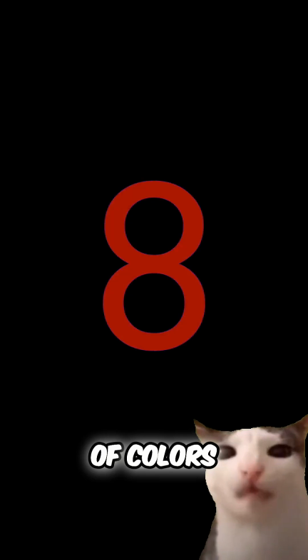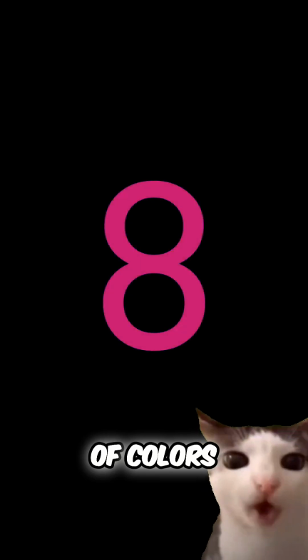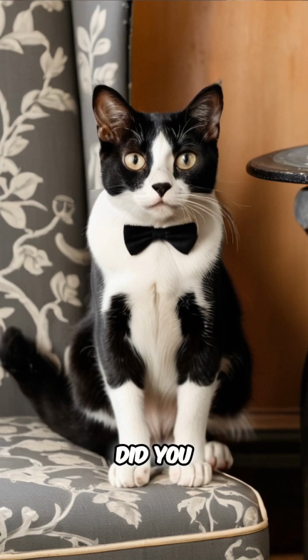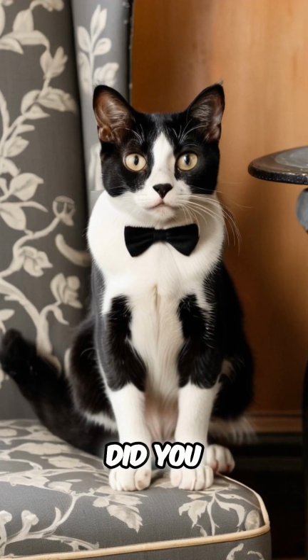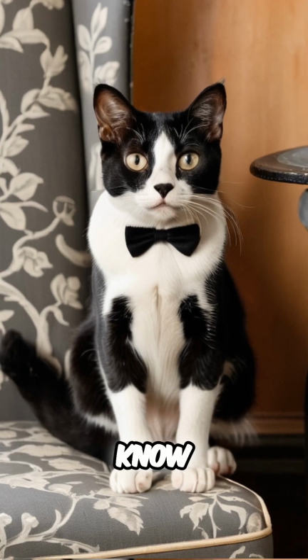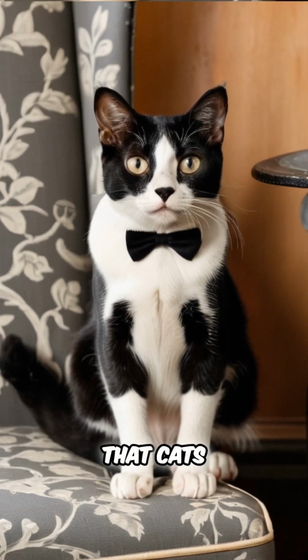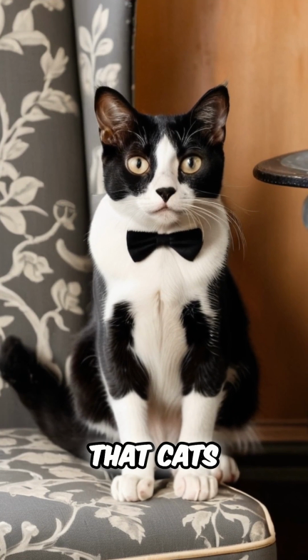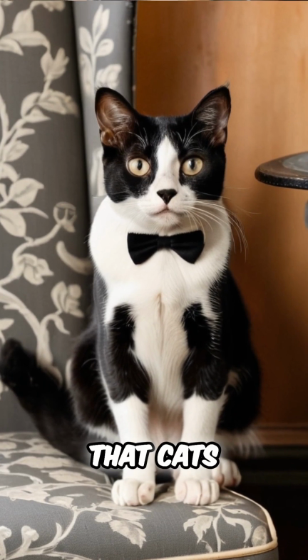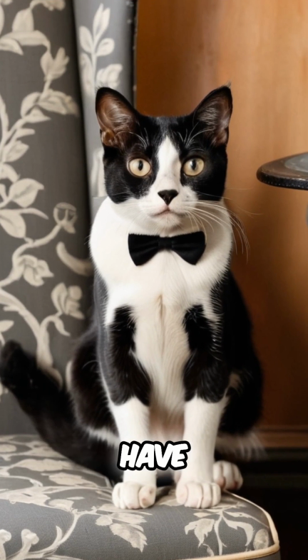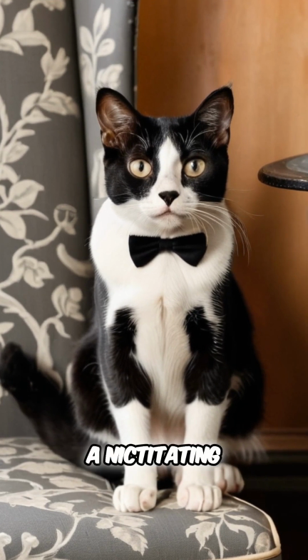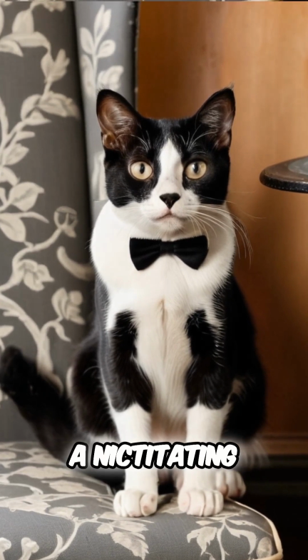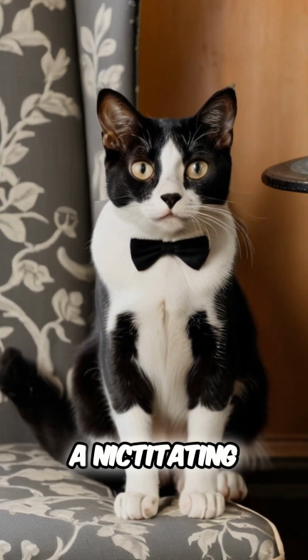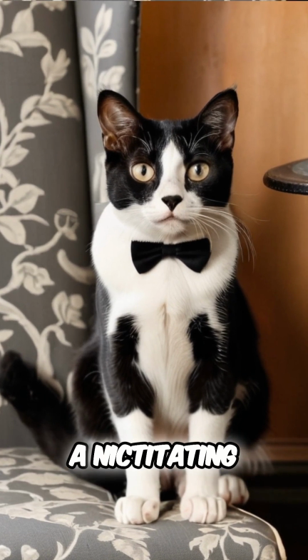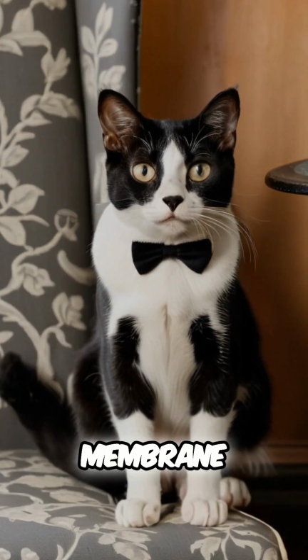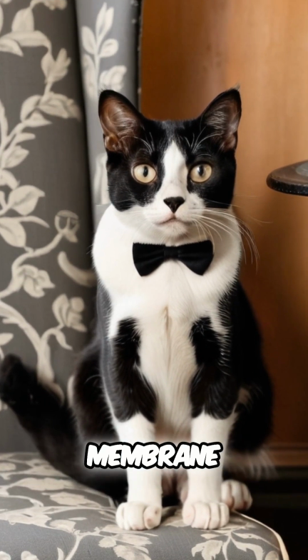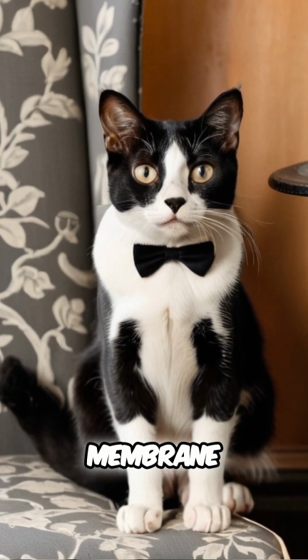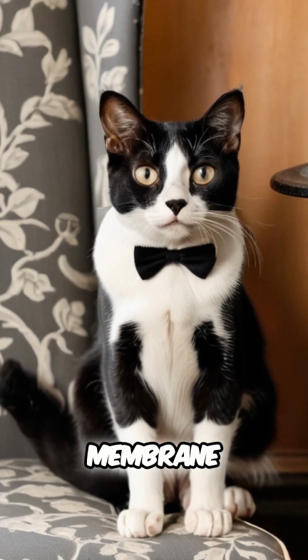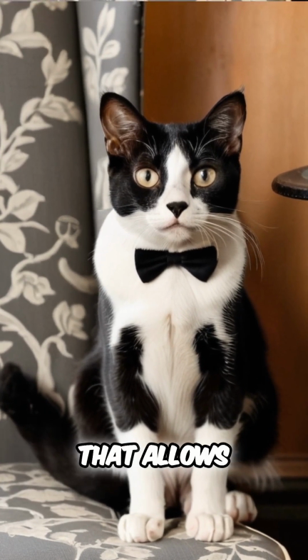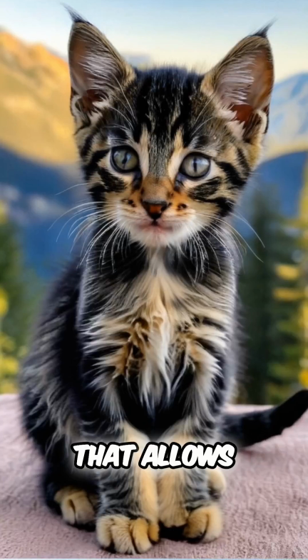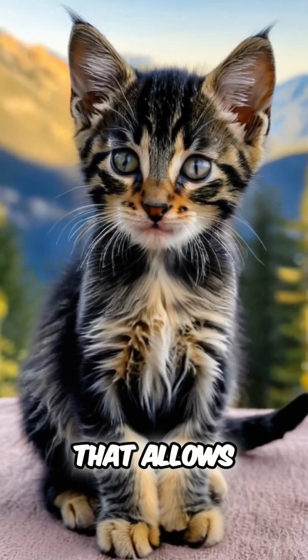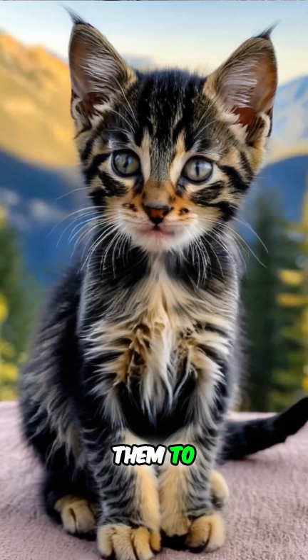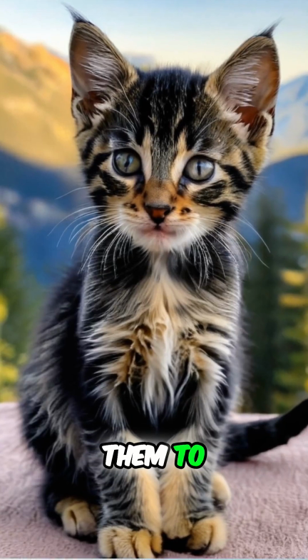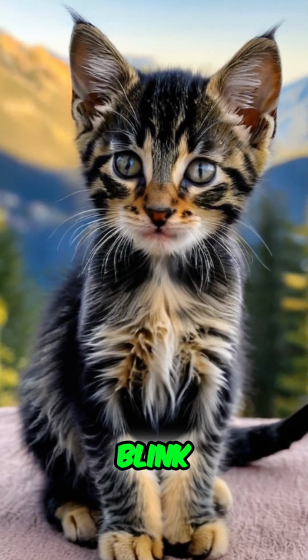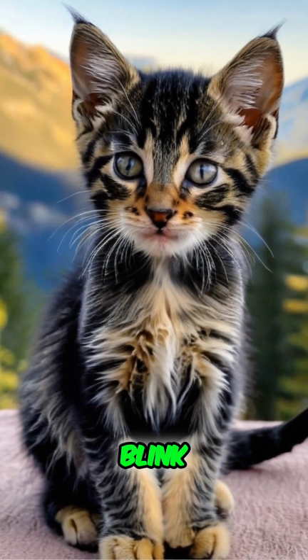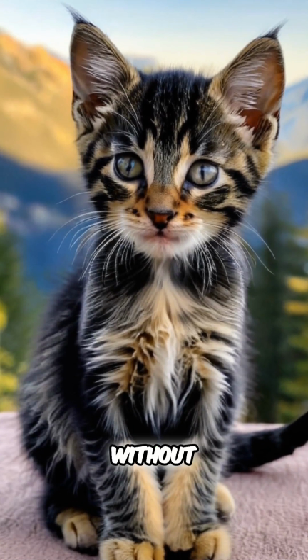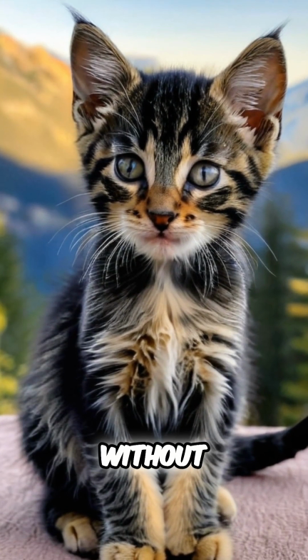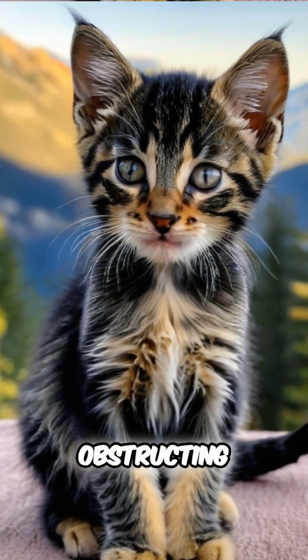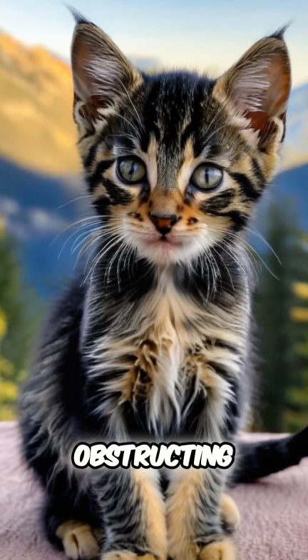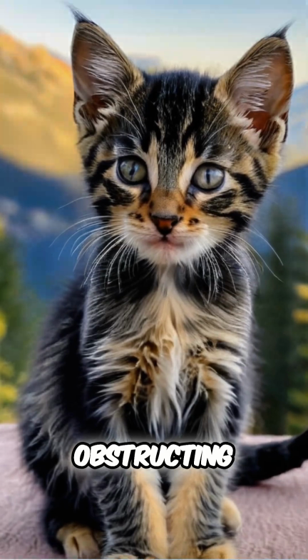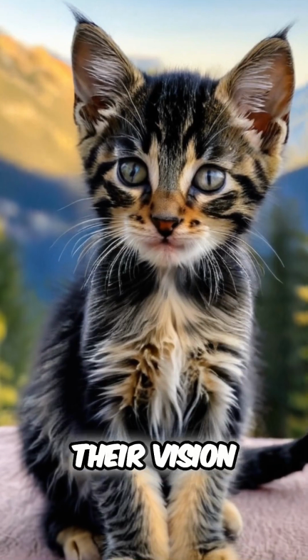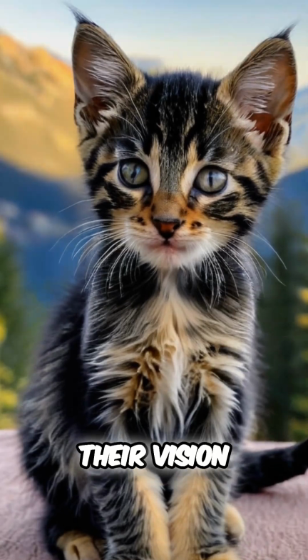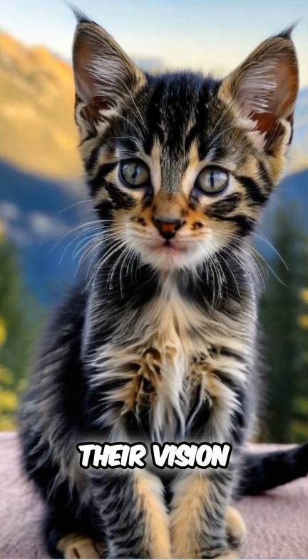Did you know that cats have a nictitating membrane that allows them to blink without obstructing their vision?